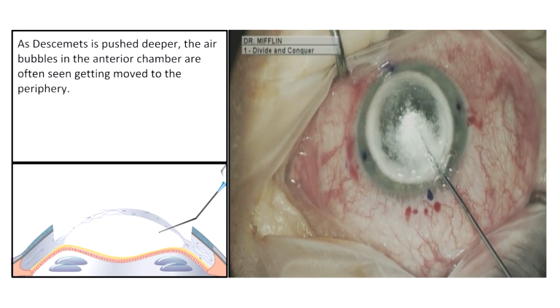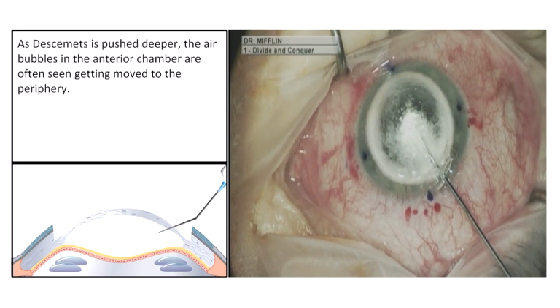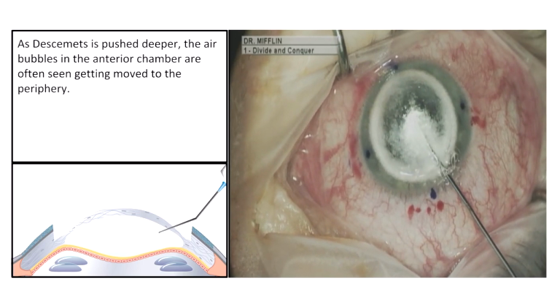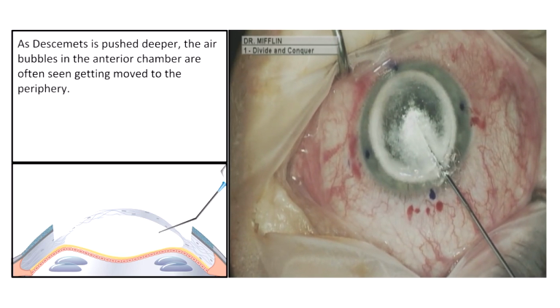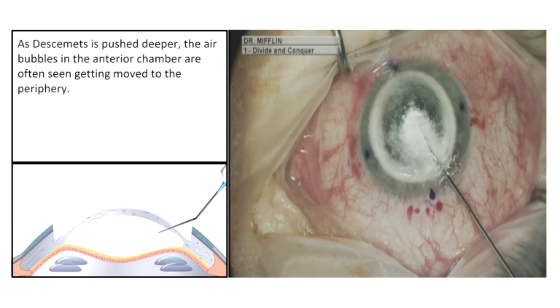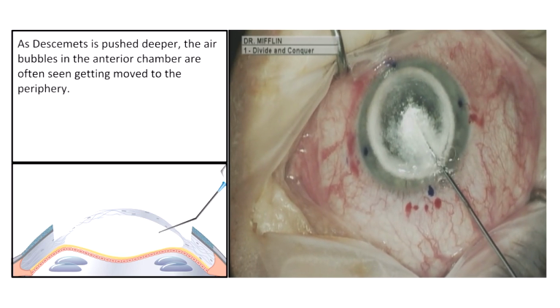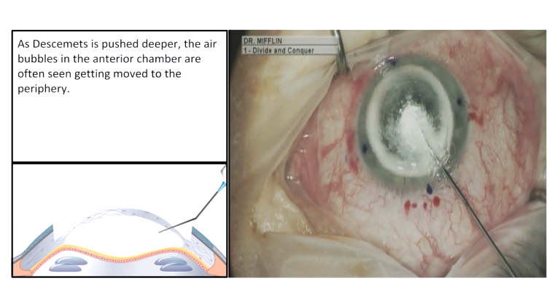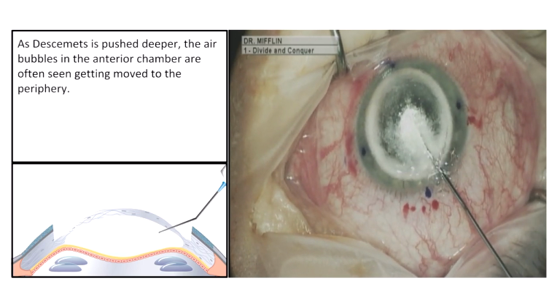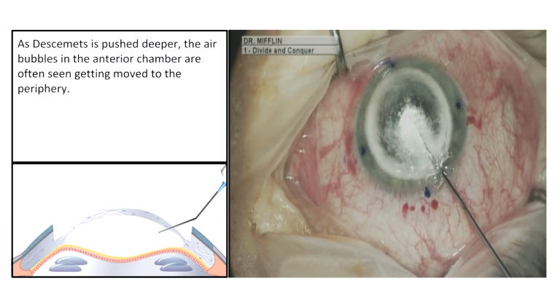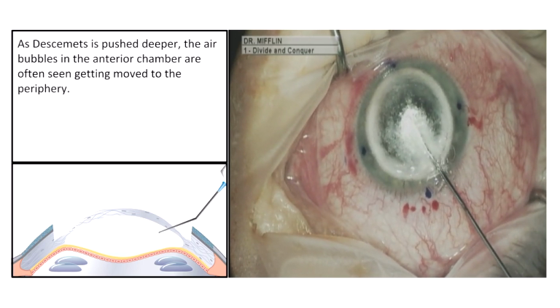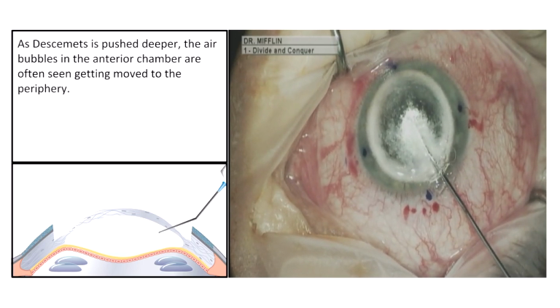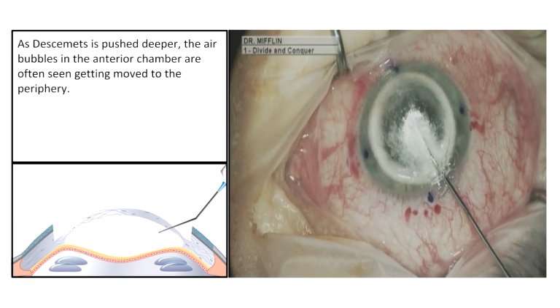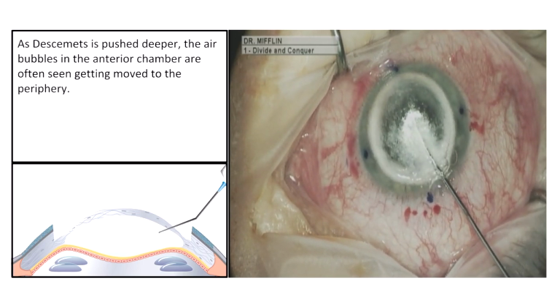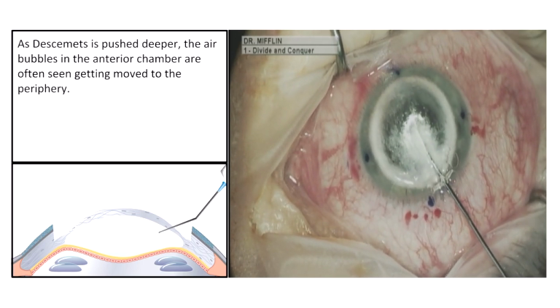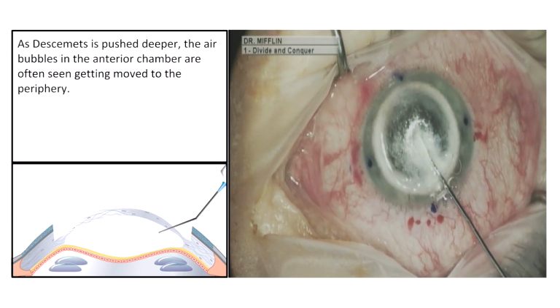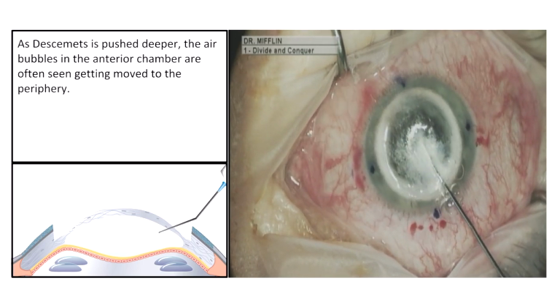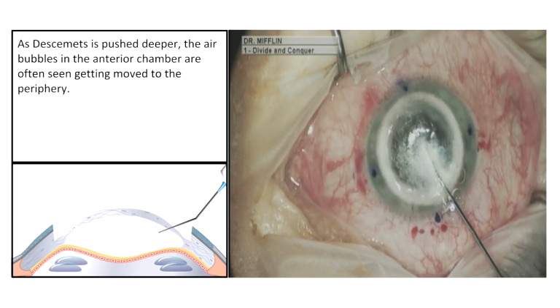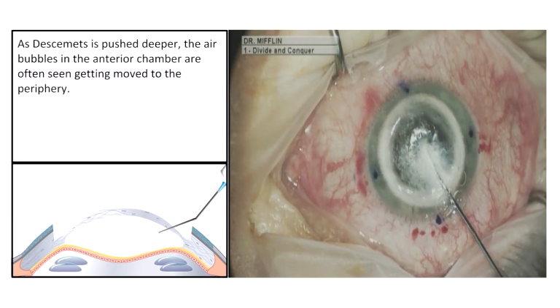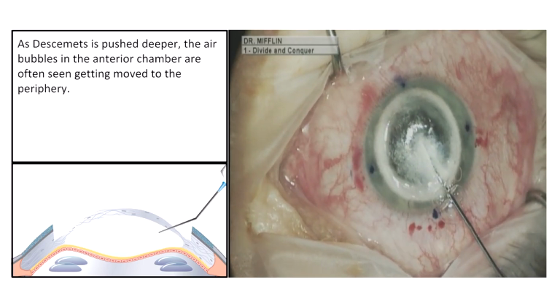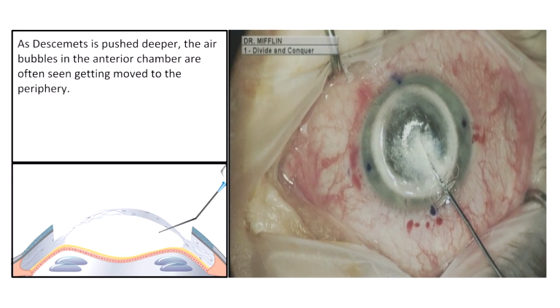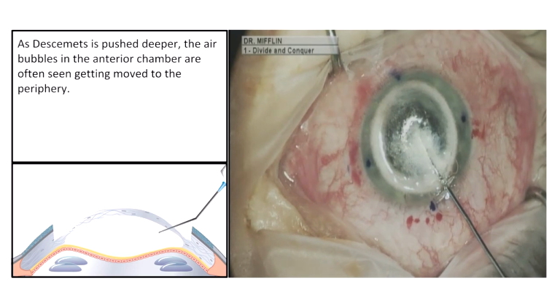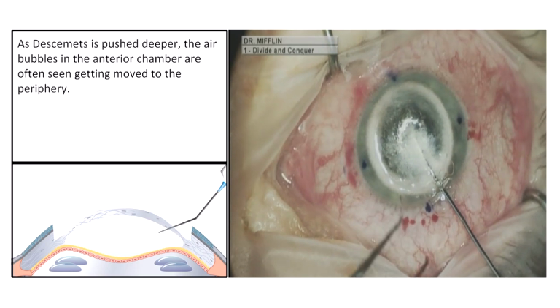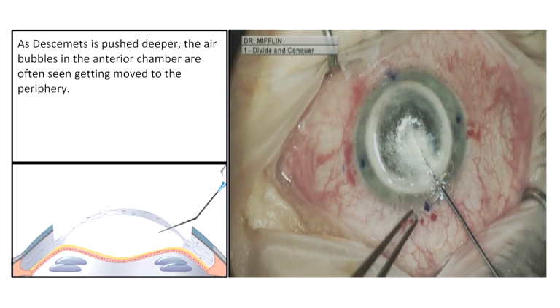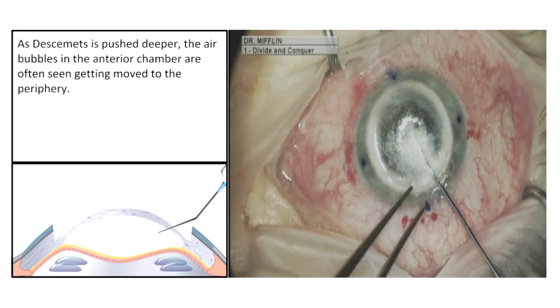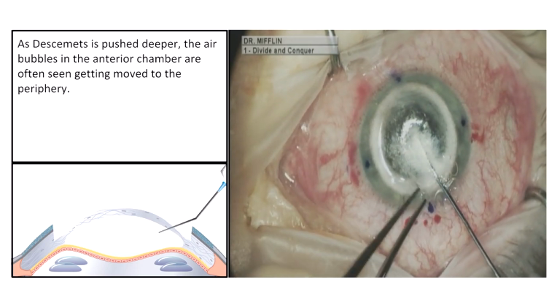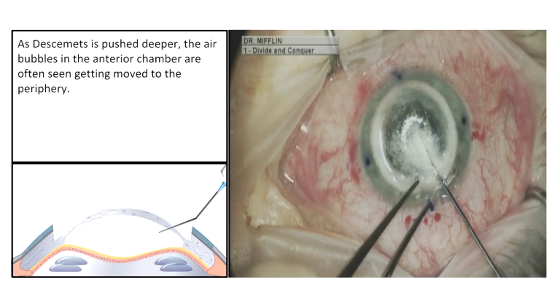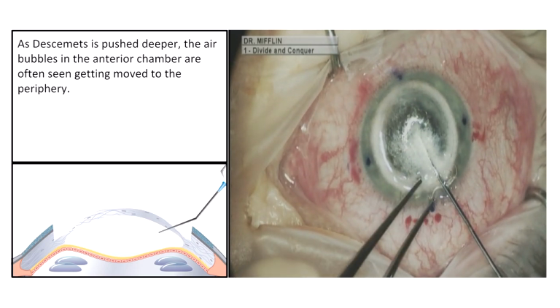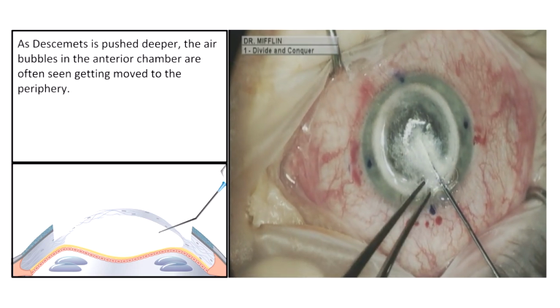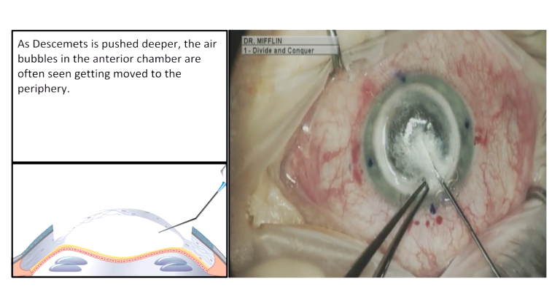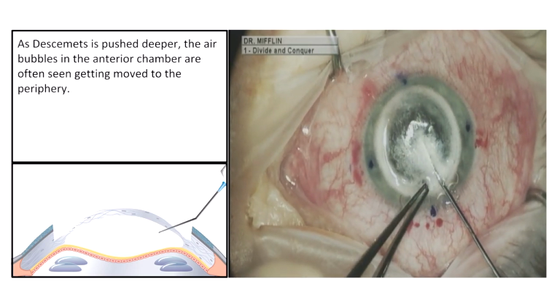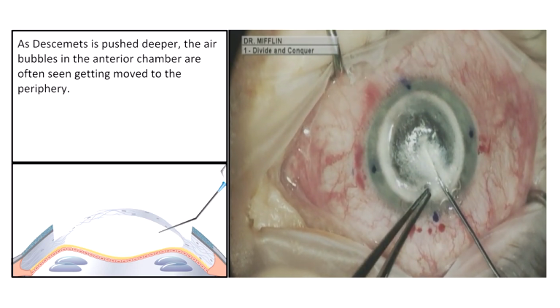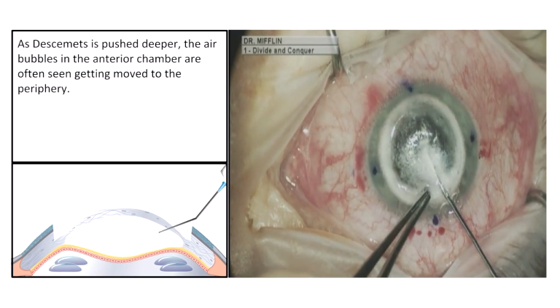As Descemet's is pushed deeper, the air bubbles in the anterior chamber are often seen getting moved to the periphery.